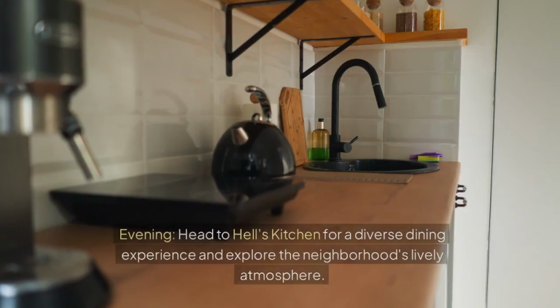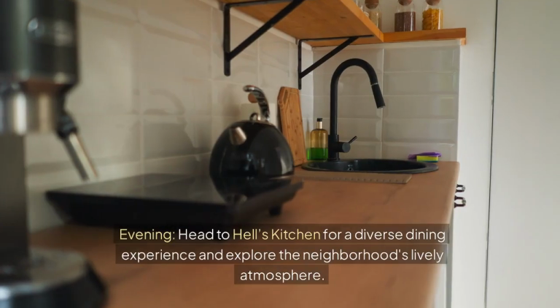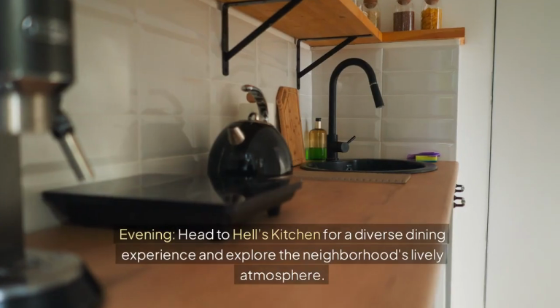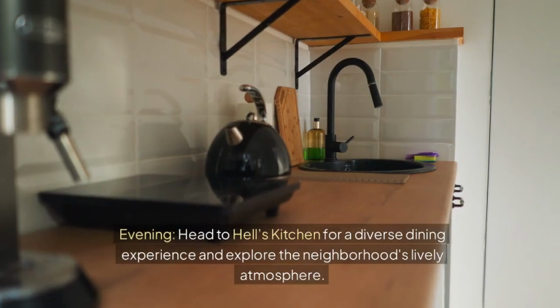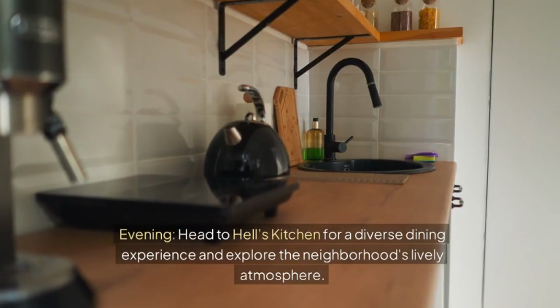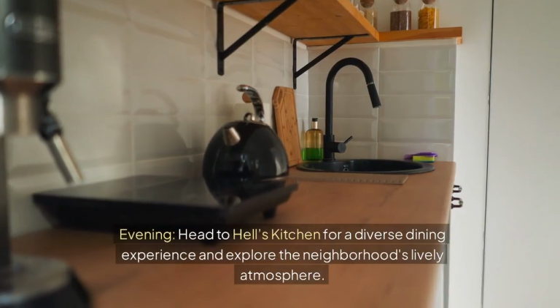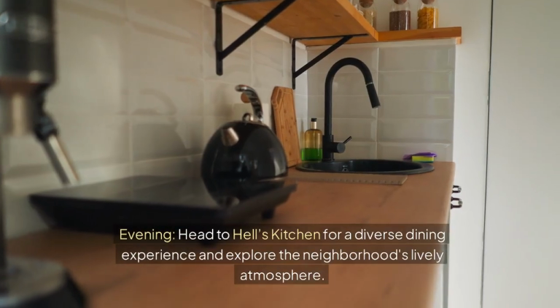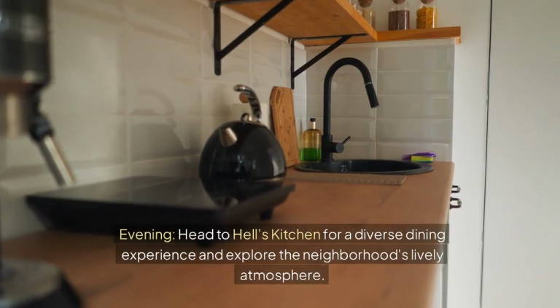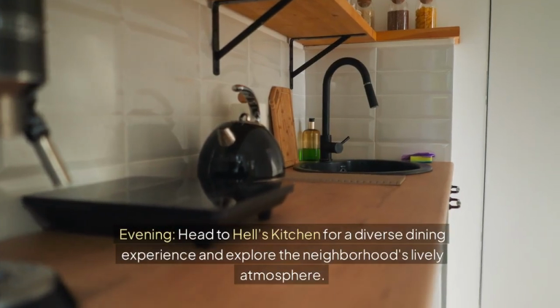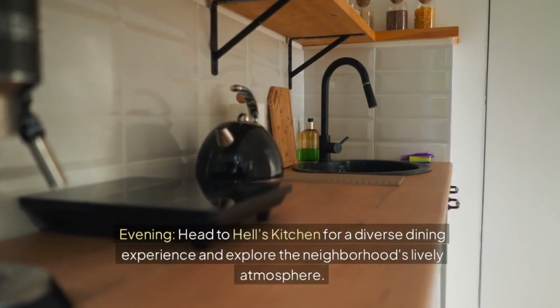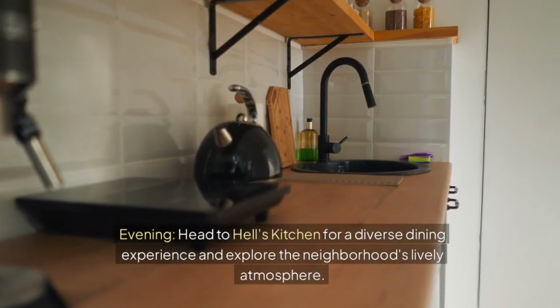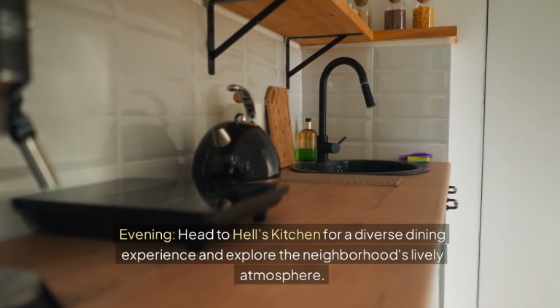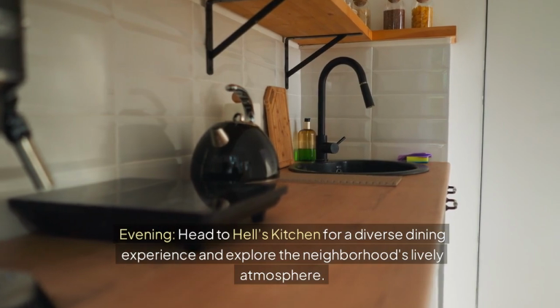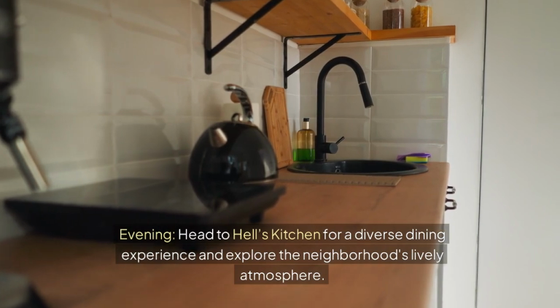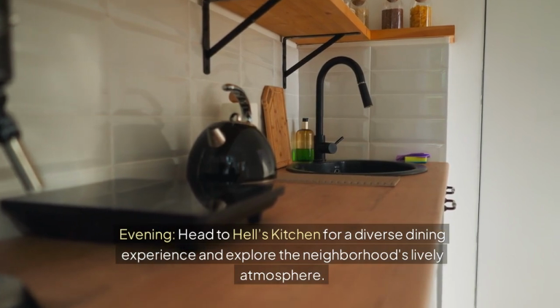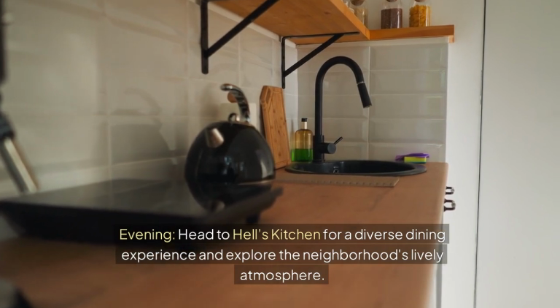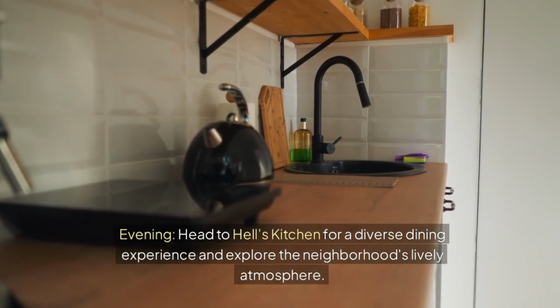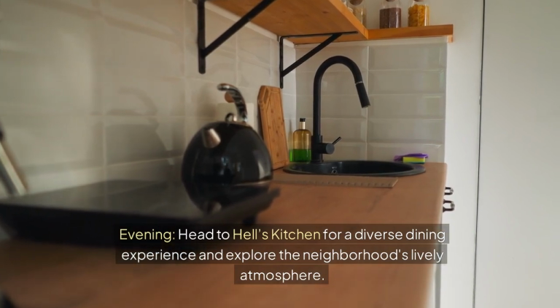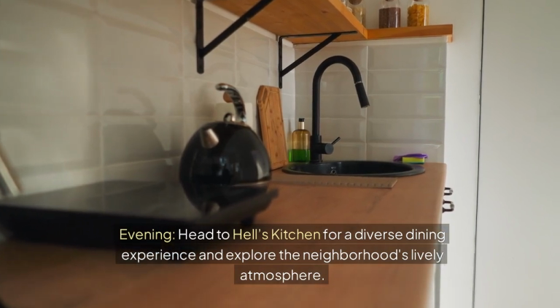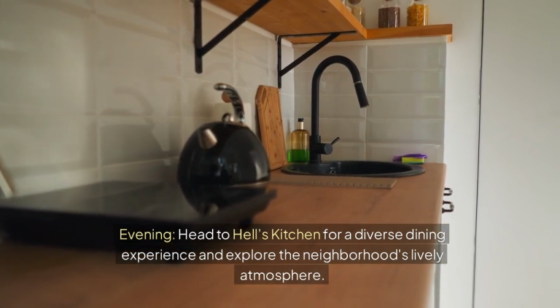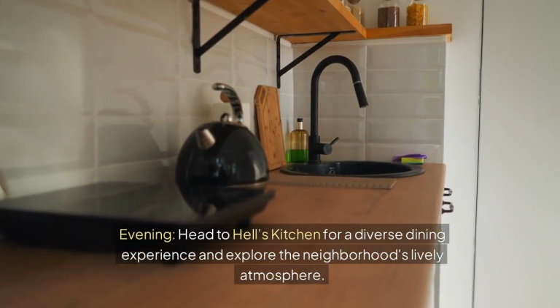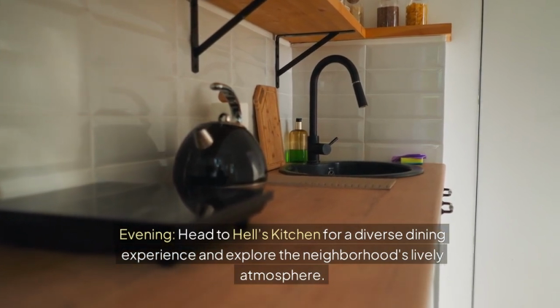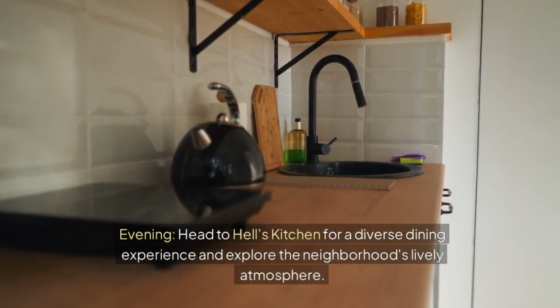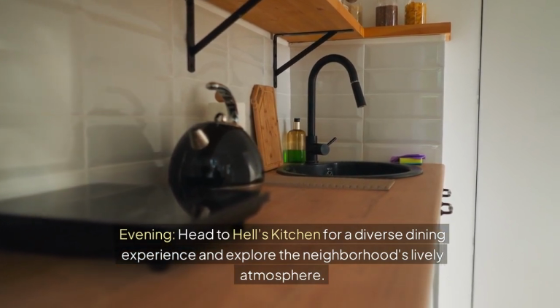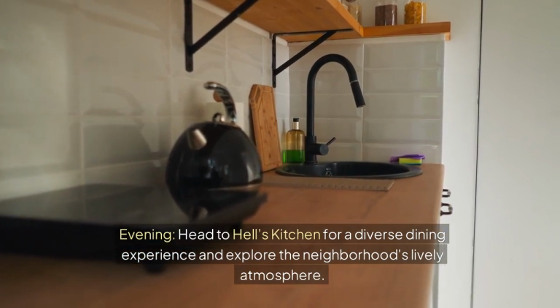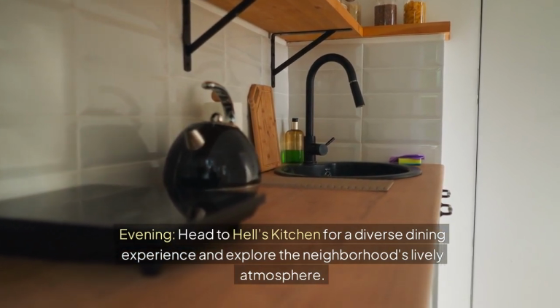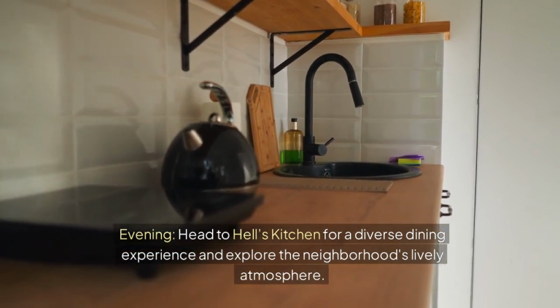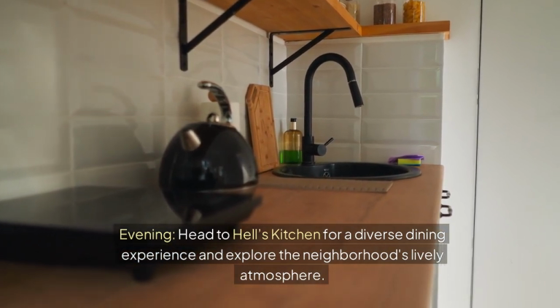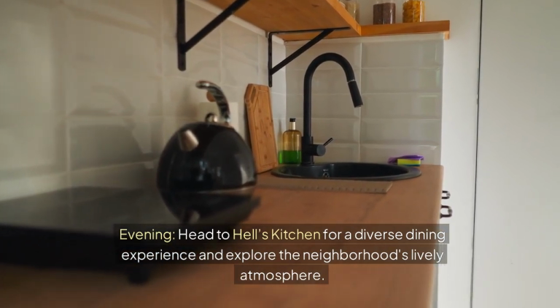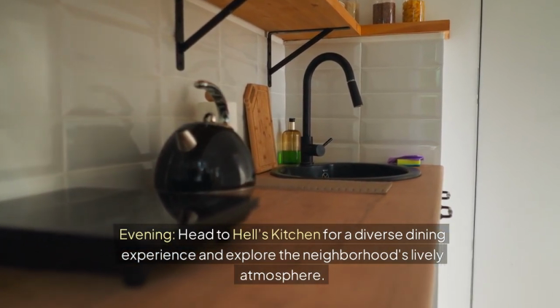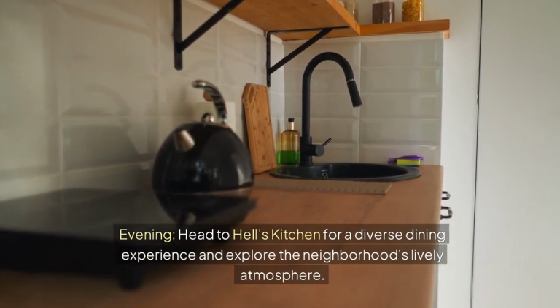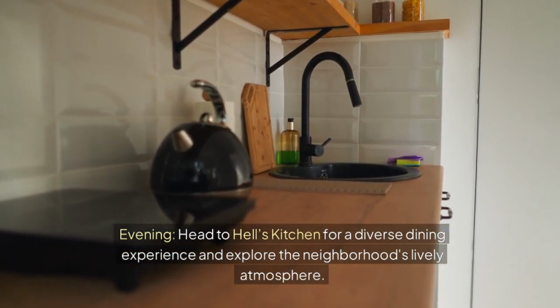Evening — head to Hell's Kitchen for a diverse dining experience and explore the neighborhood's lively atmosphere.